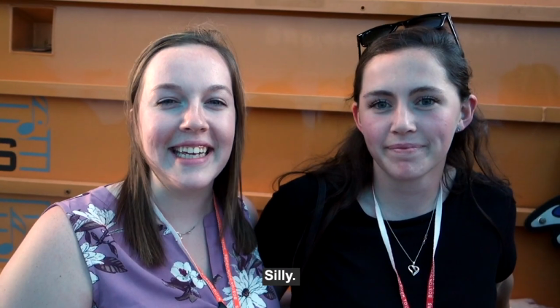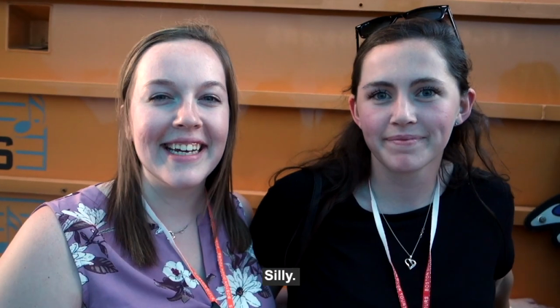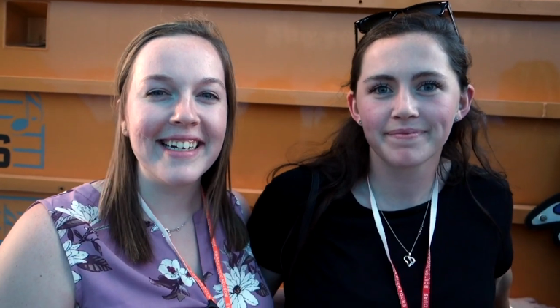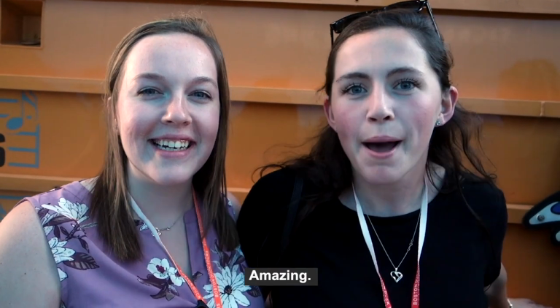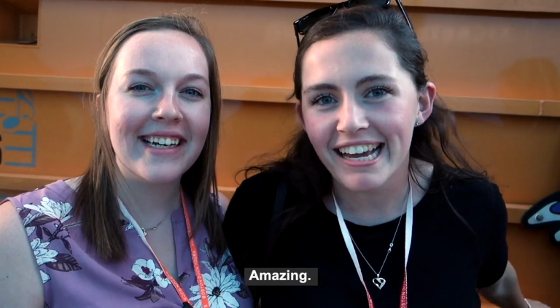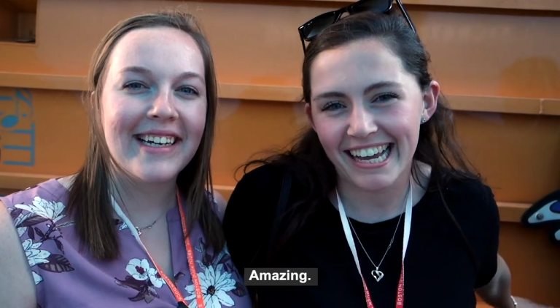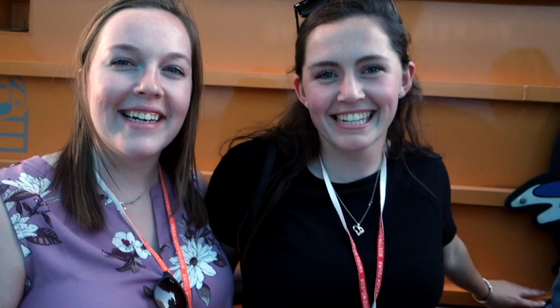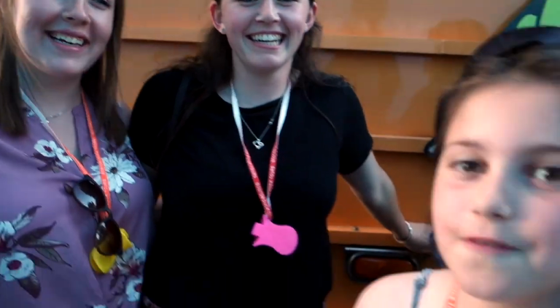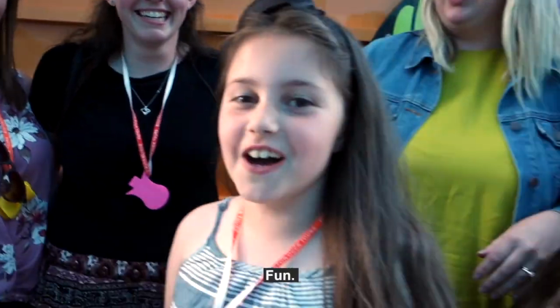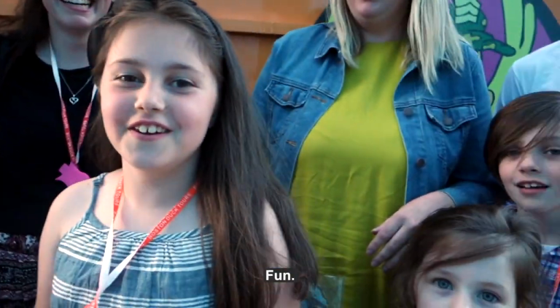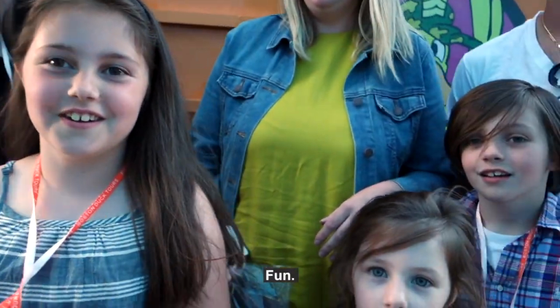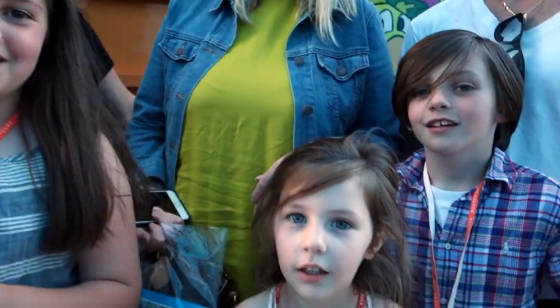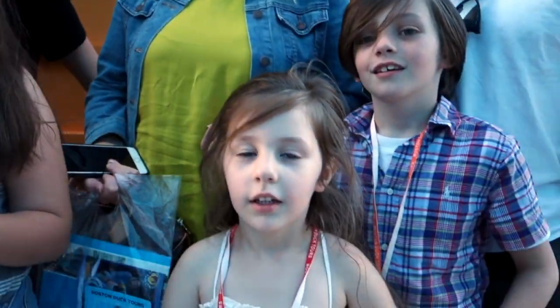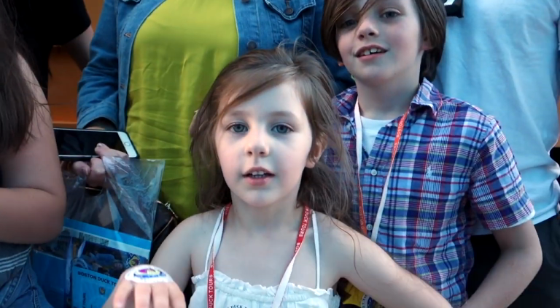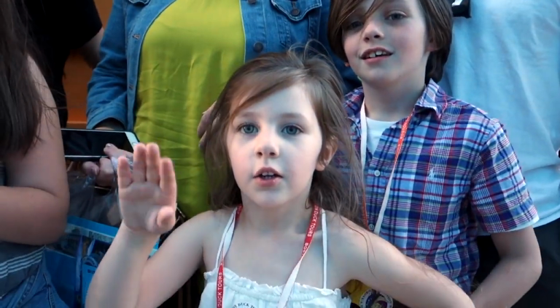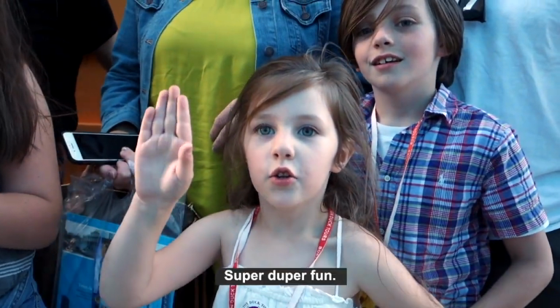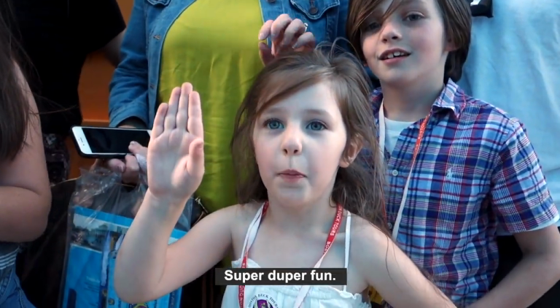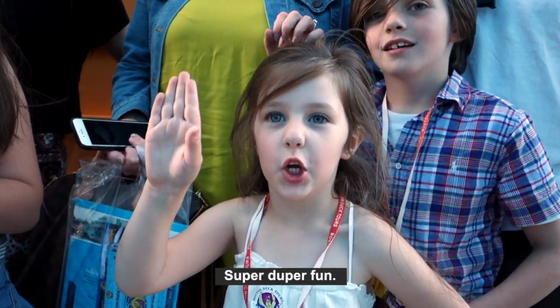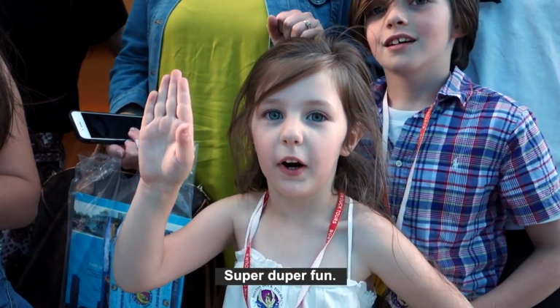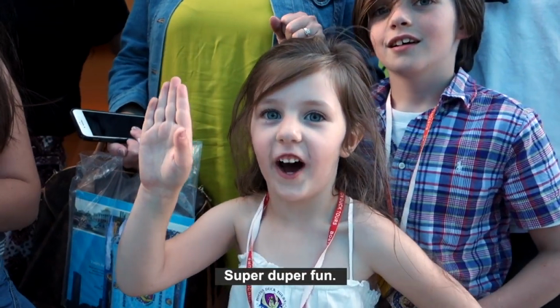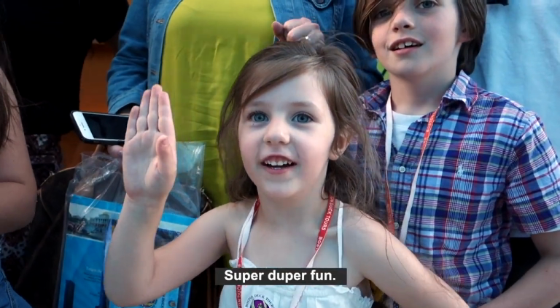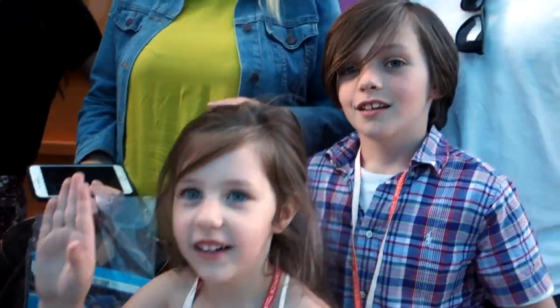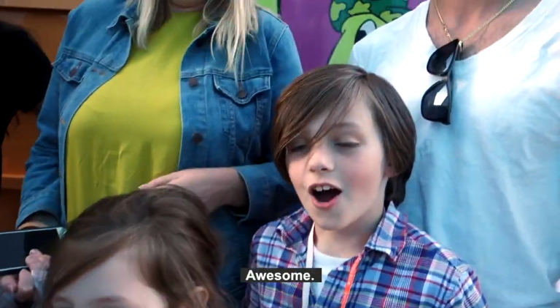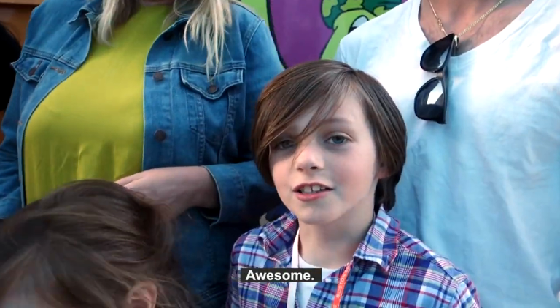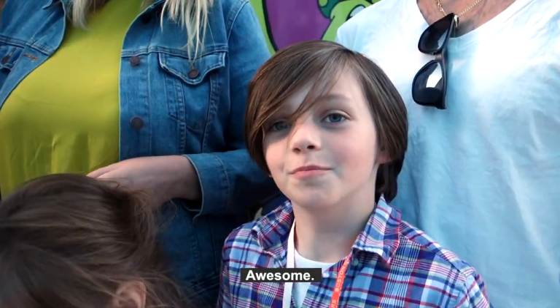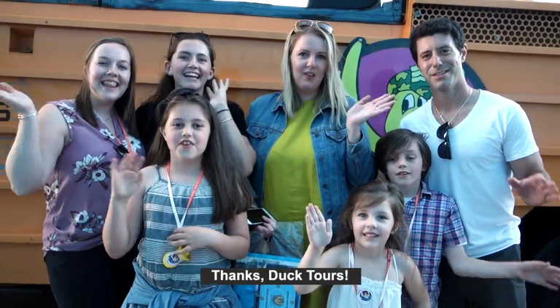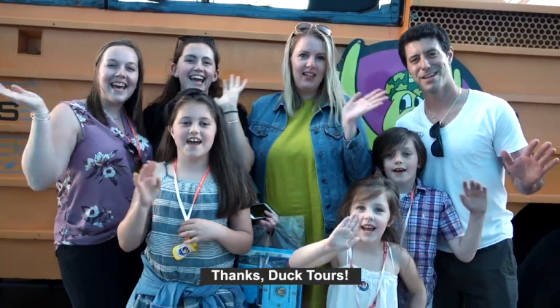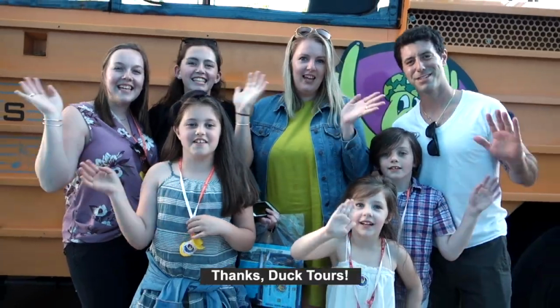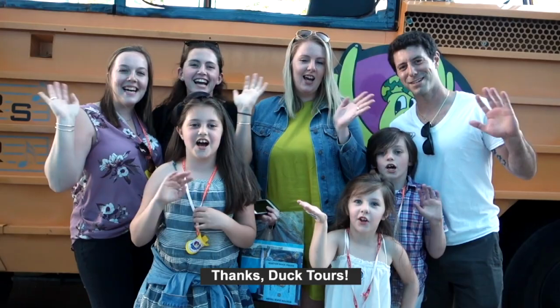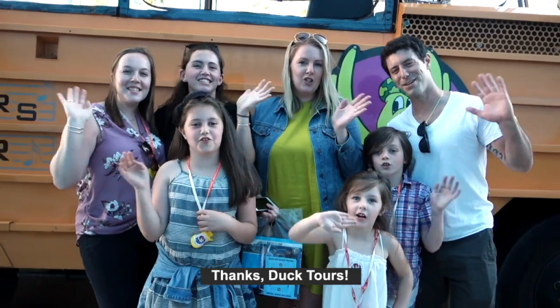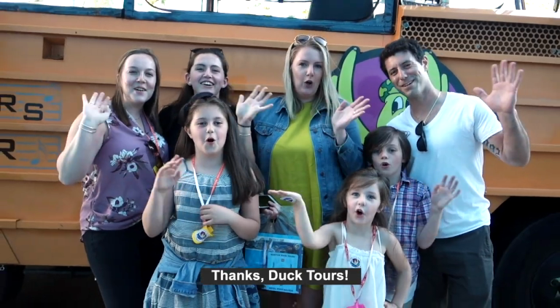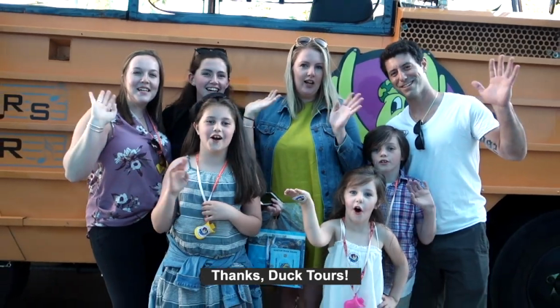Silly. Amazing. Fun. Super duper fun. Awesome. Thanks for the tours.